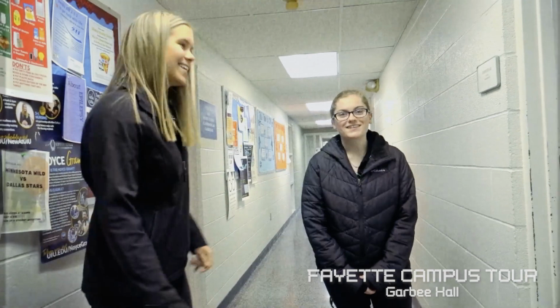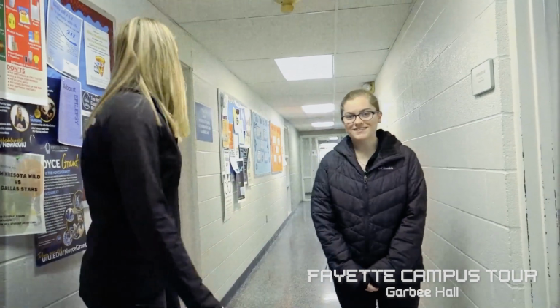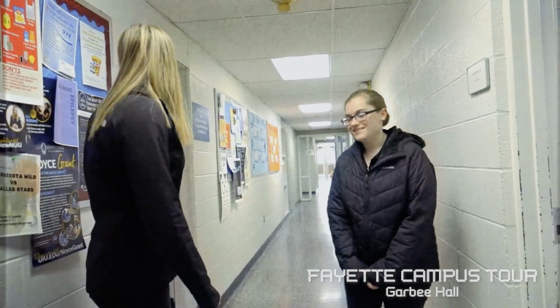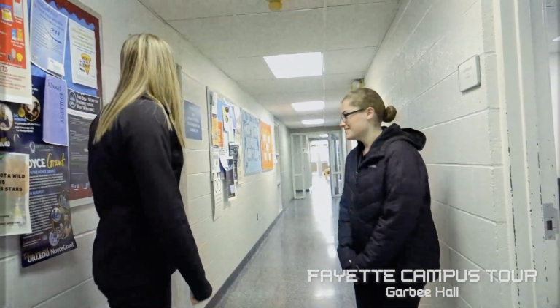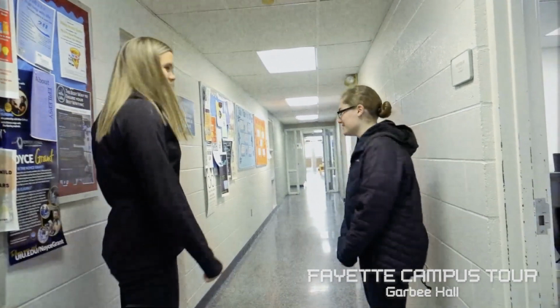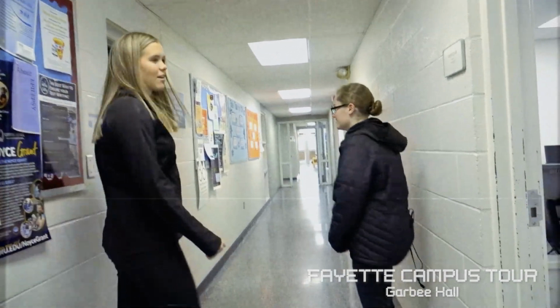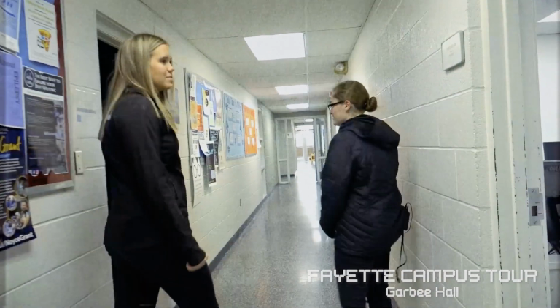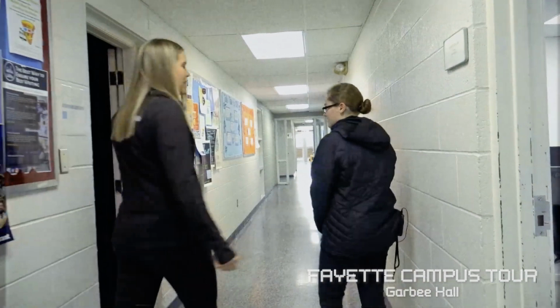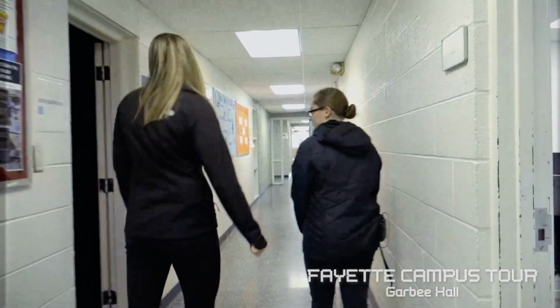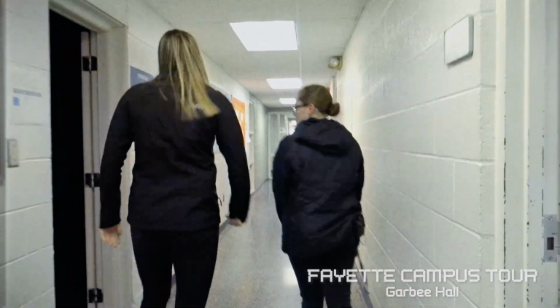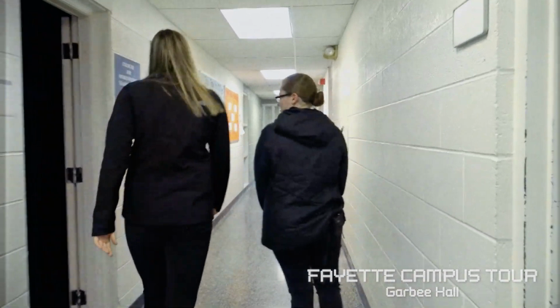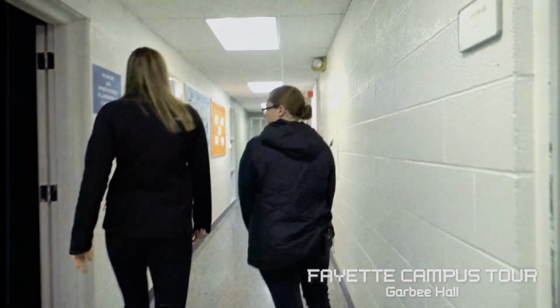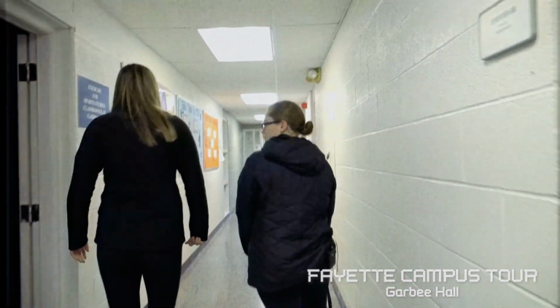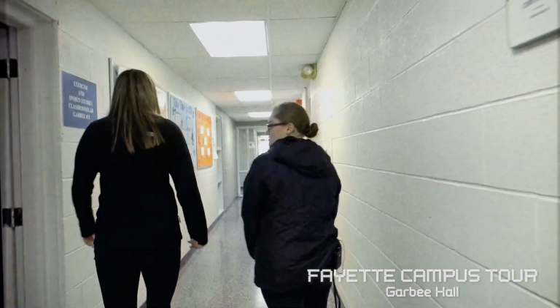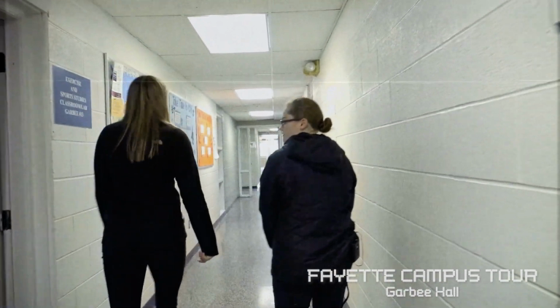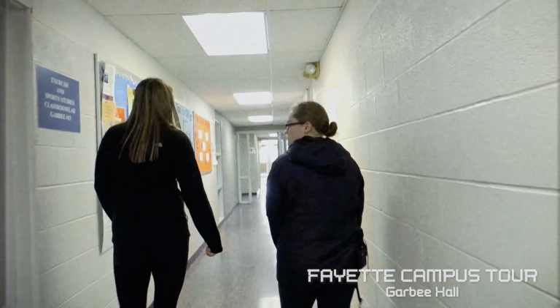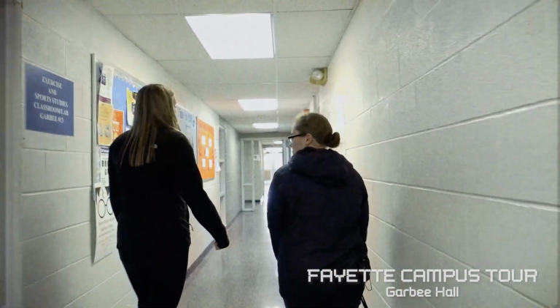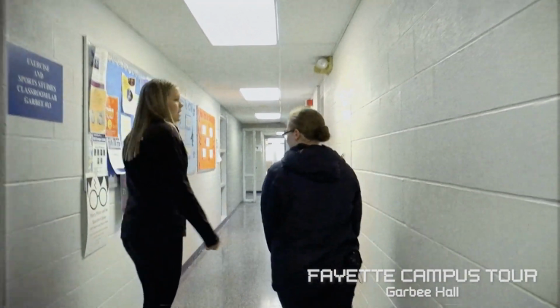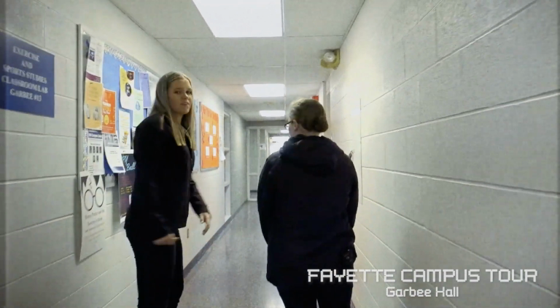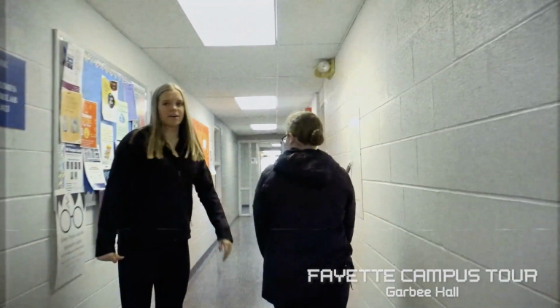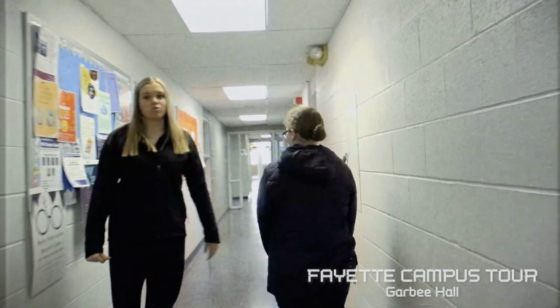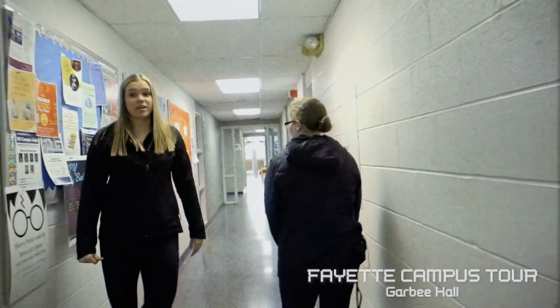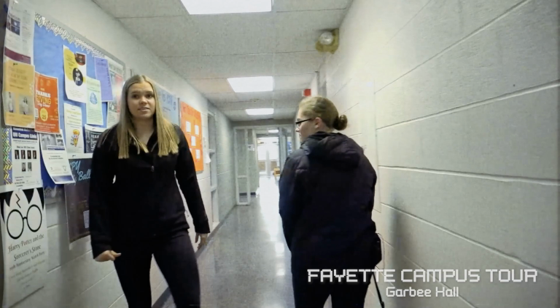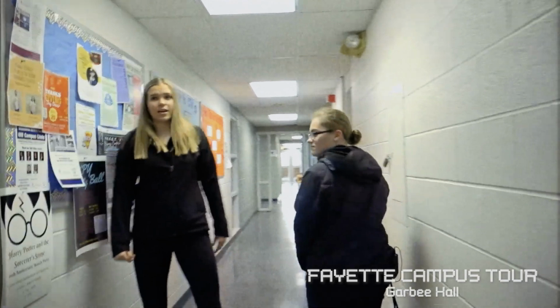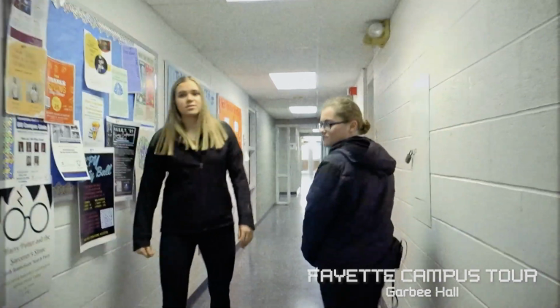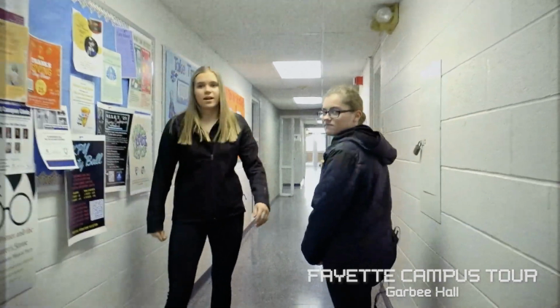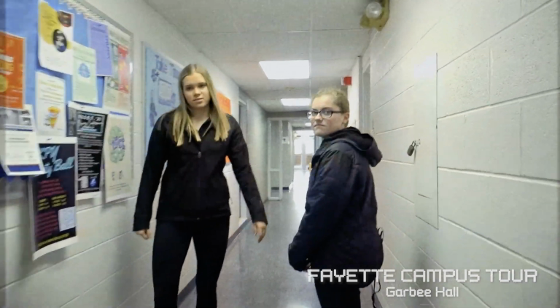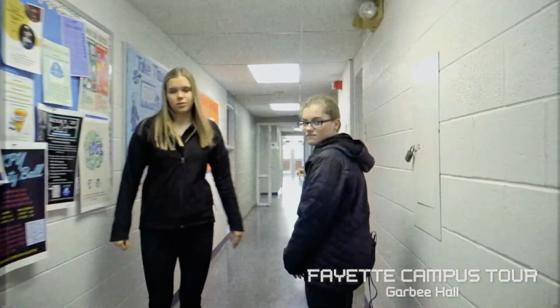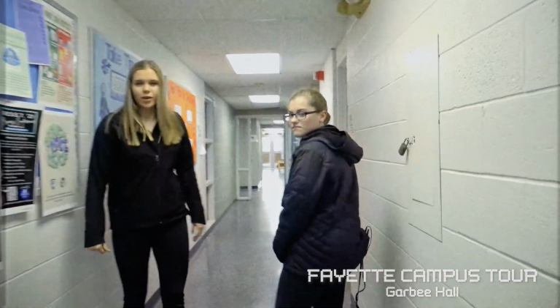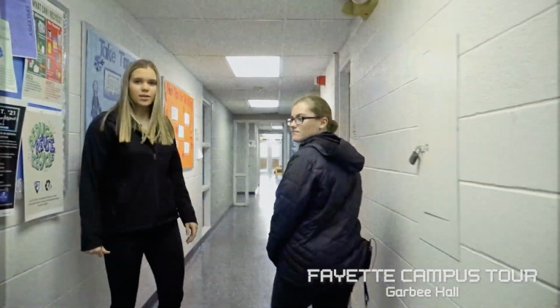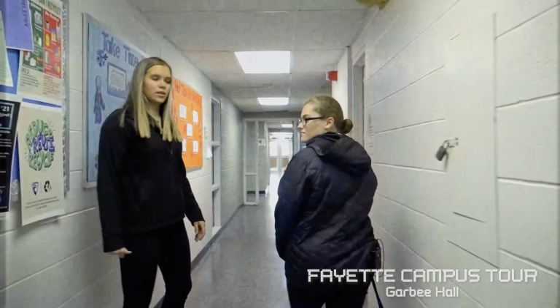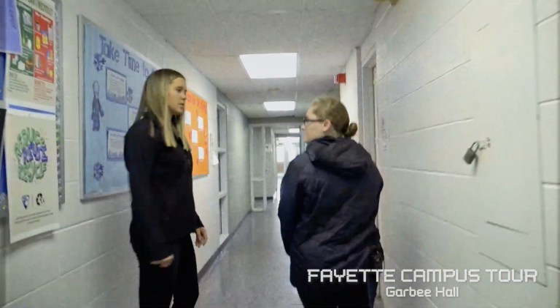There are also some classrooms in this building. A lot of the exercise science classes are located in here.